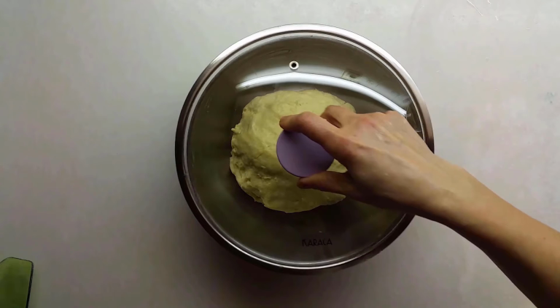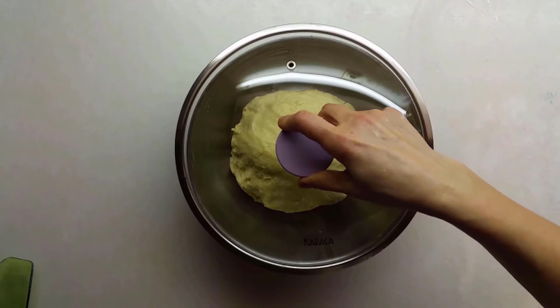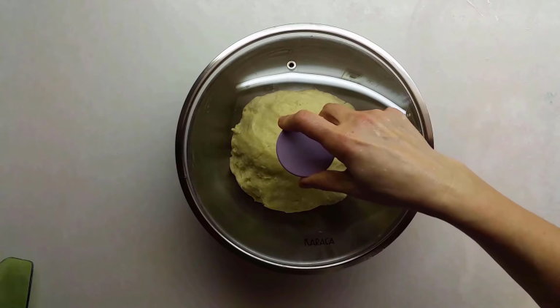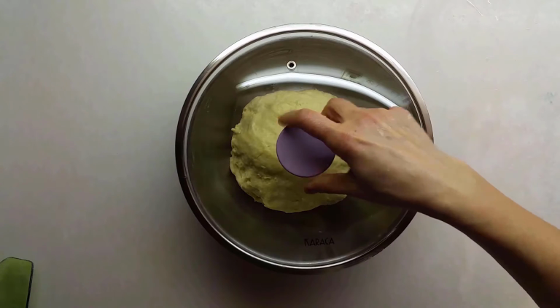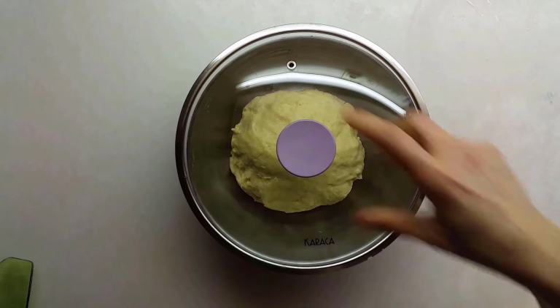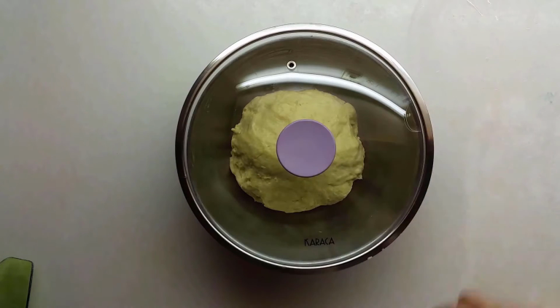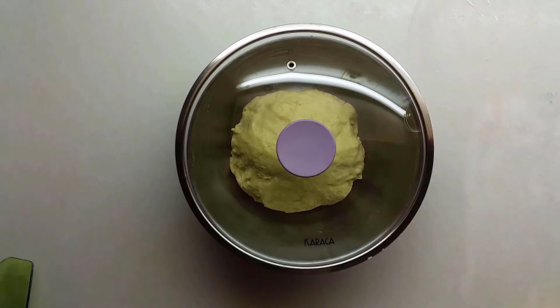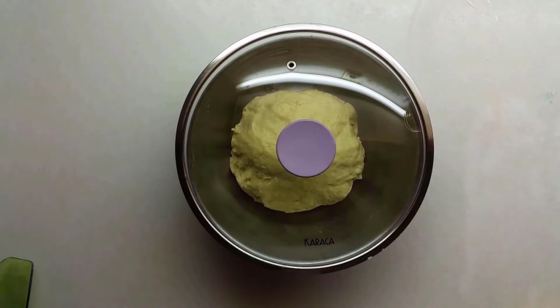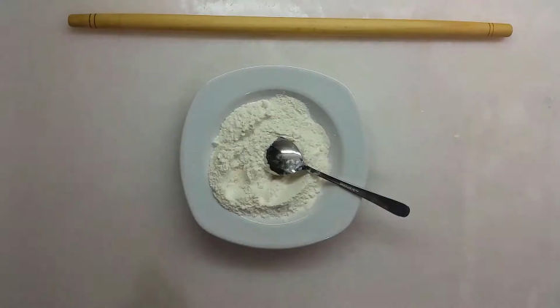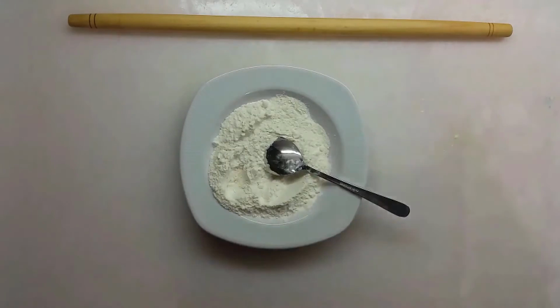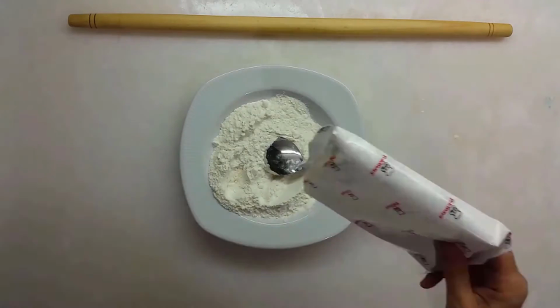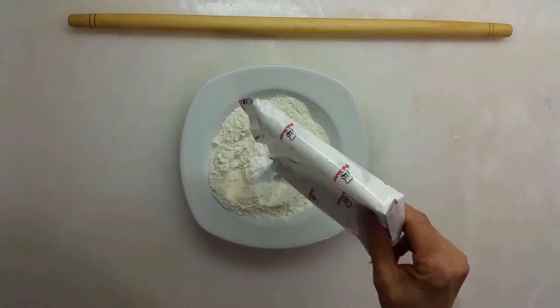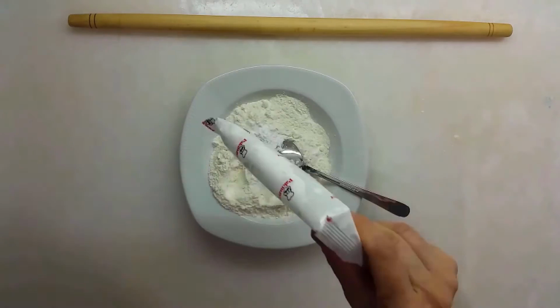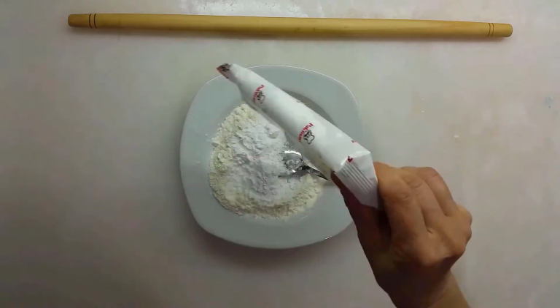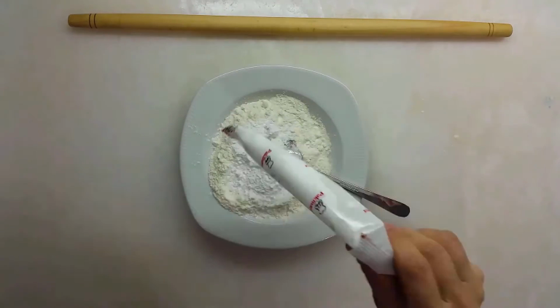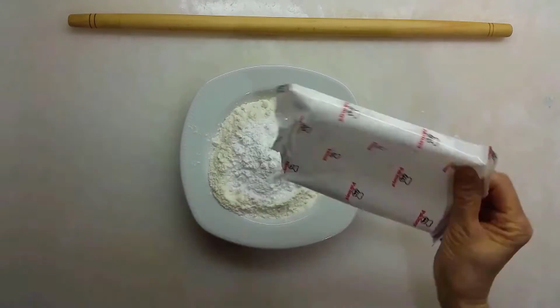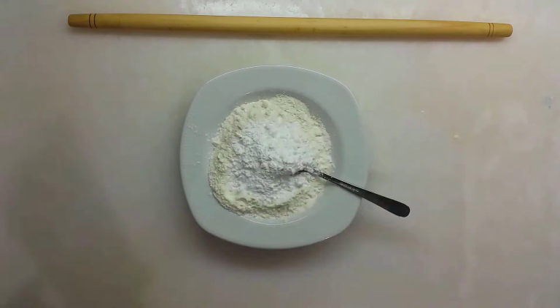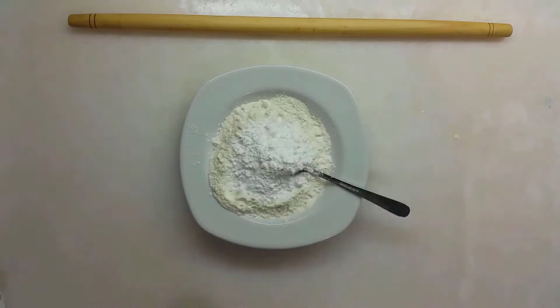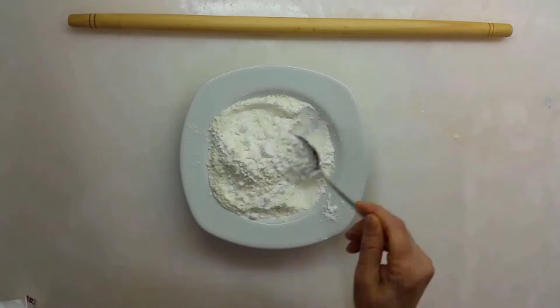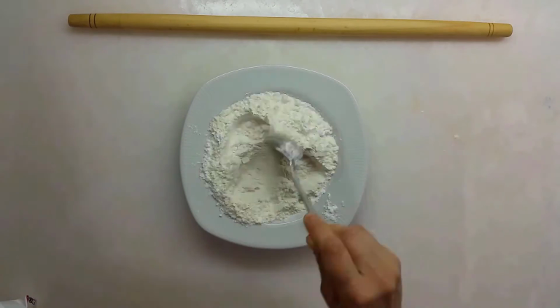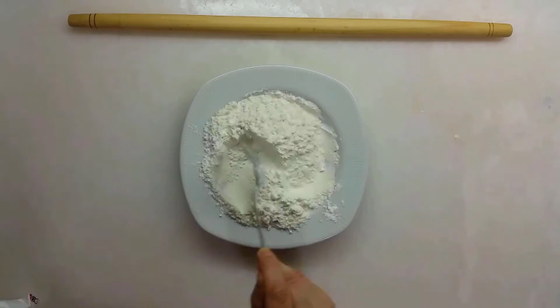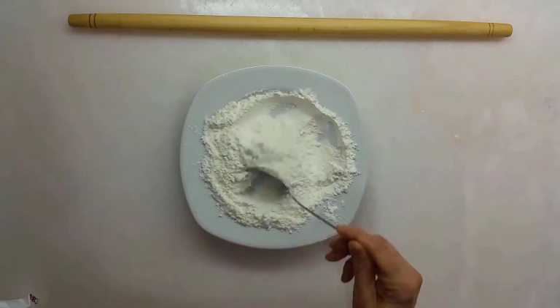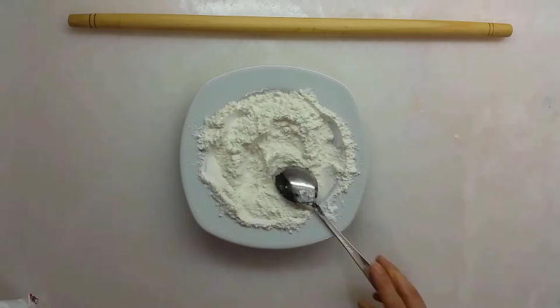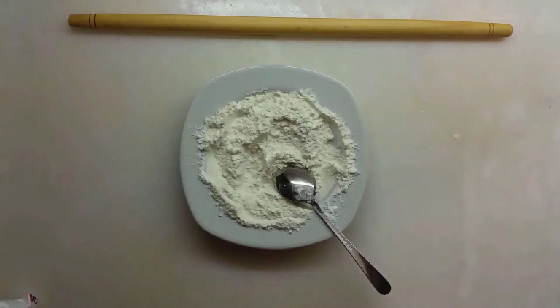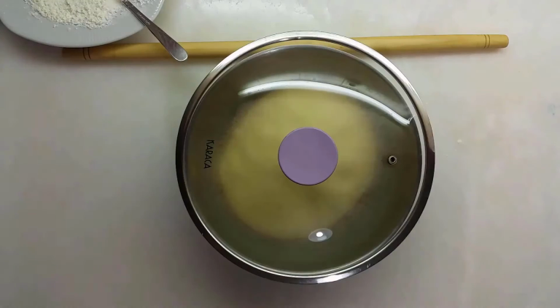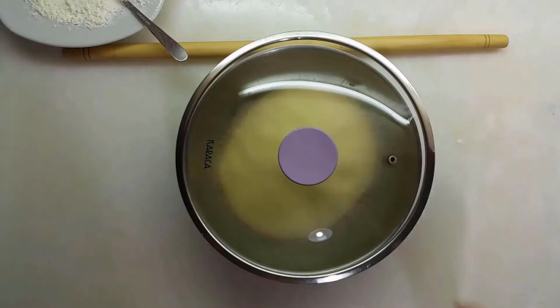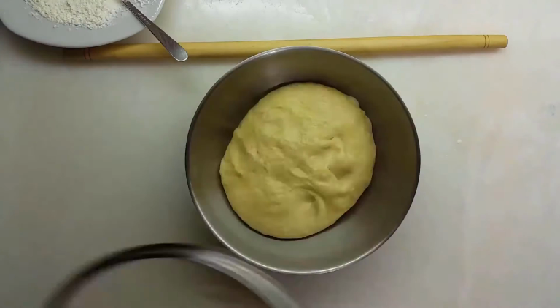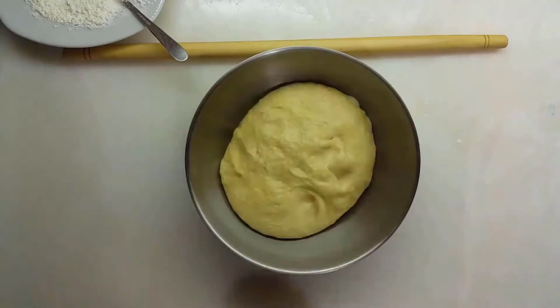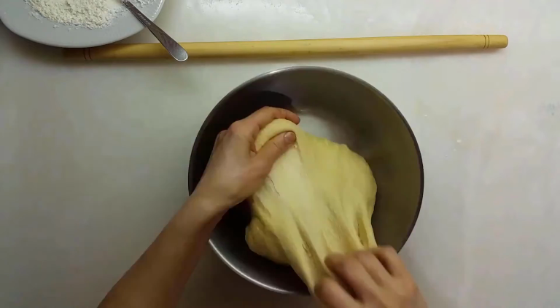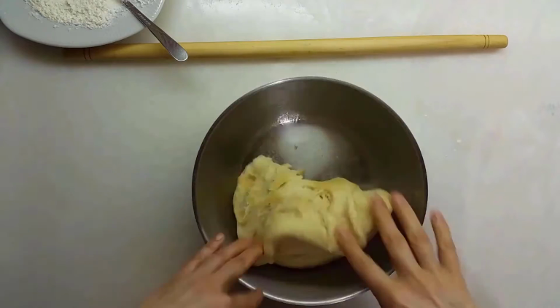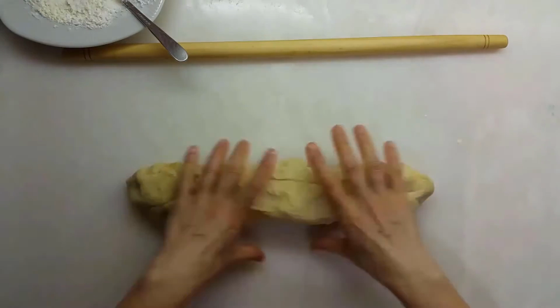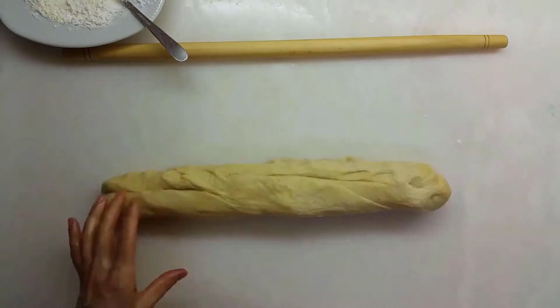Meanwhile, add some starch to the flour which you will be using for rolling out the dough and mix them.